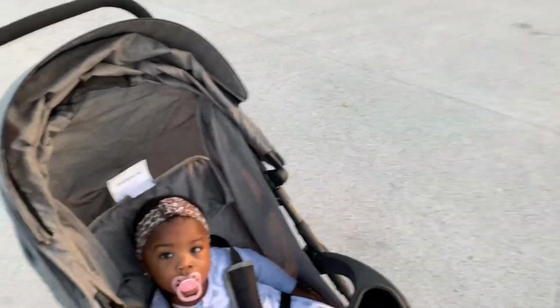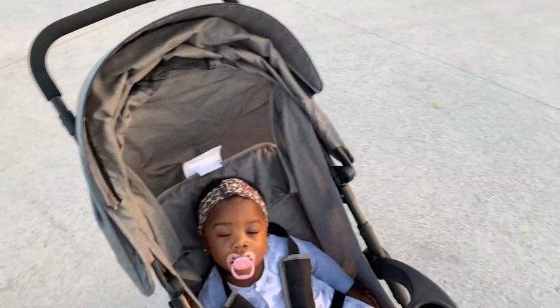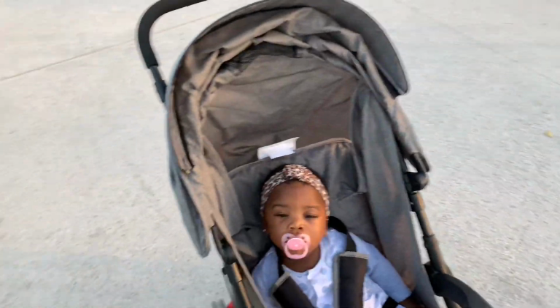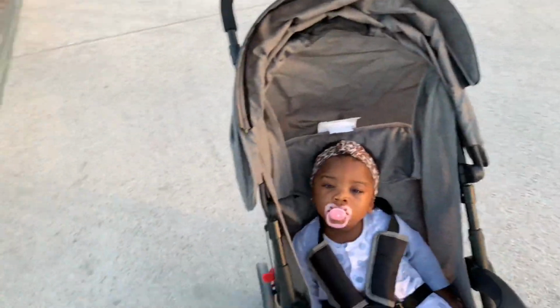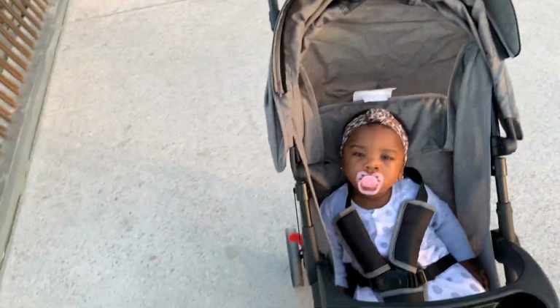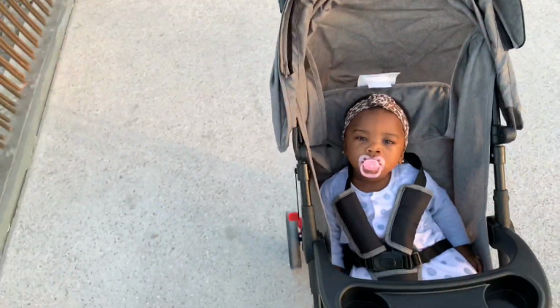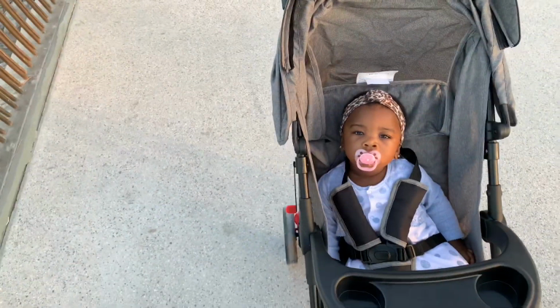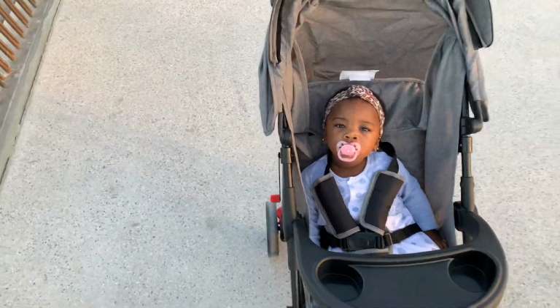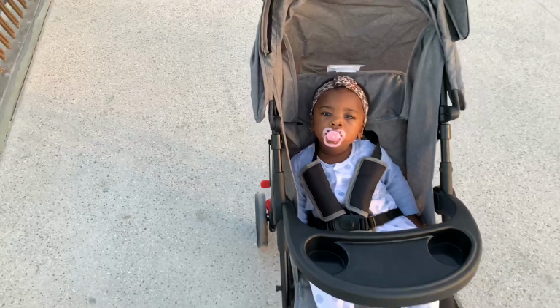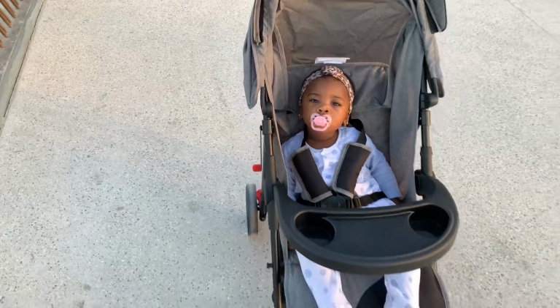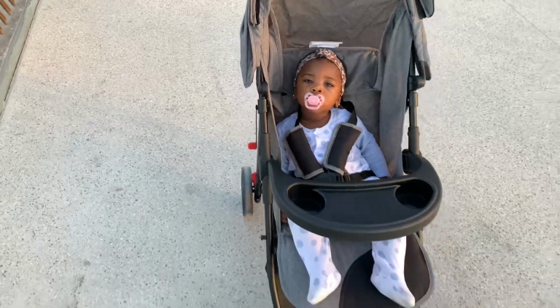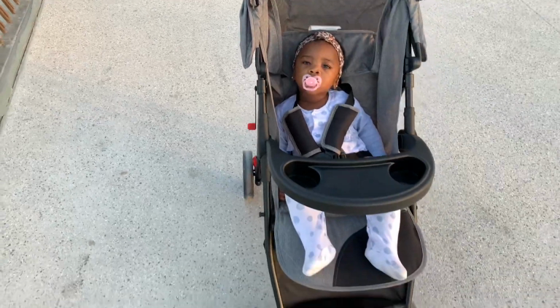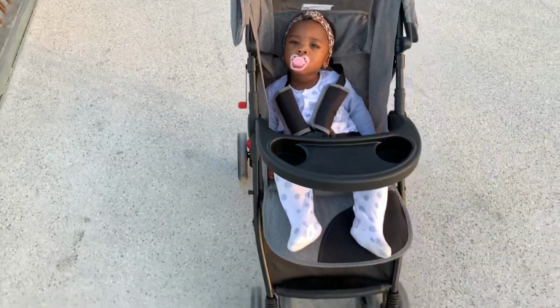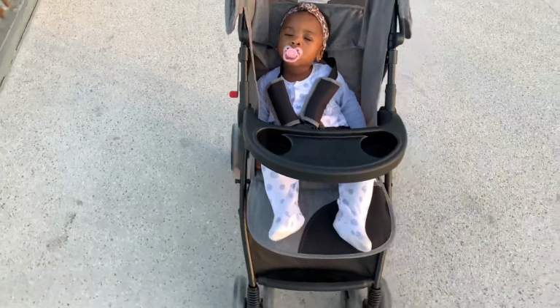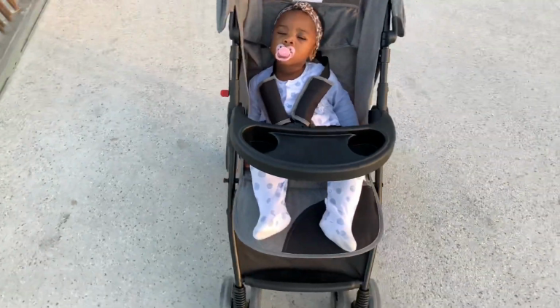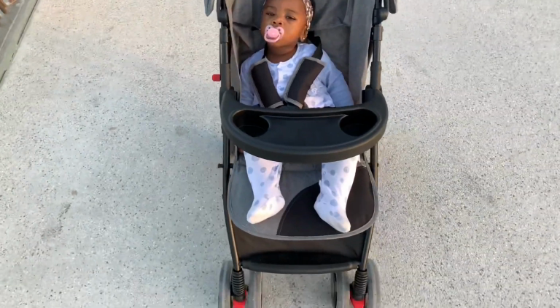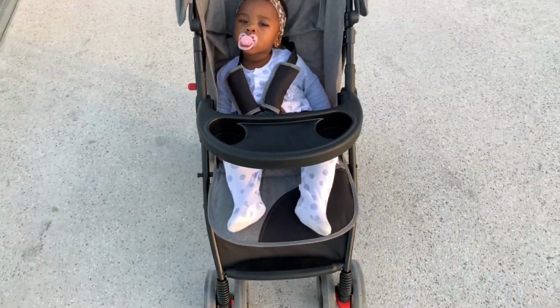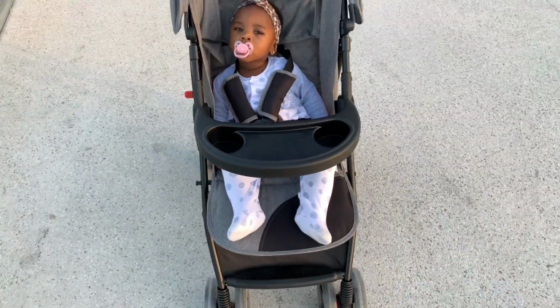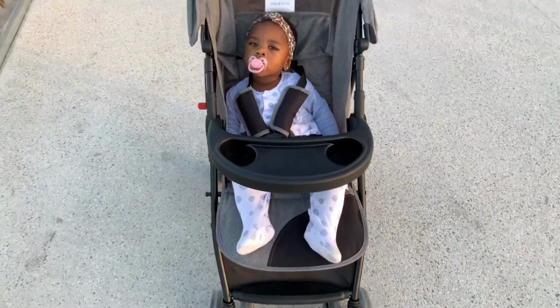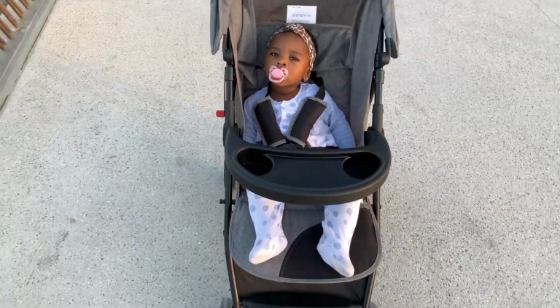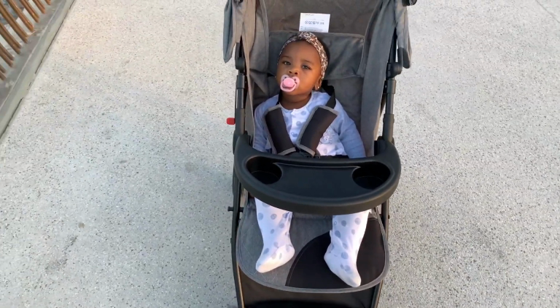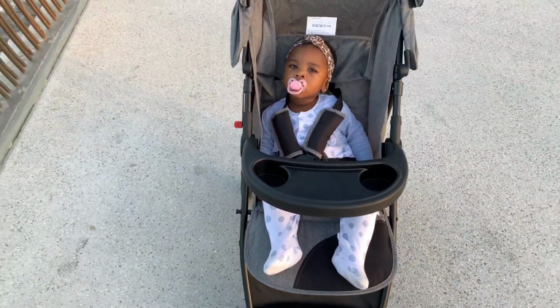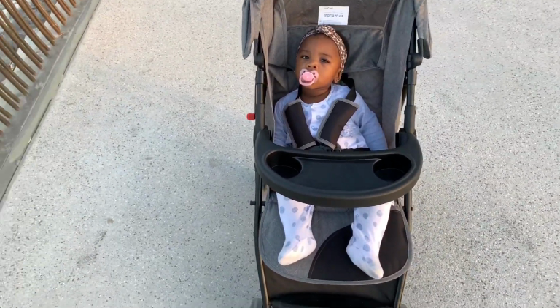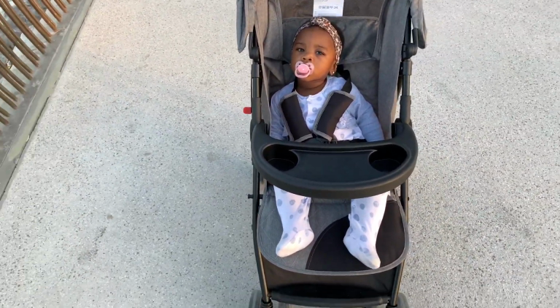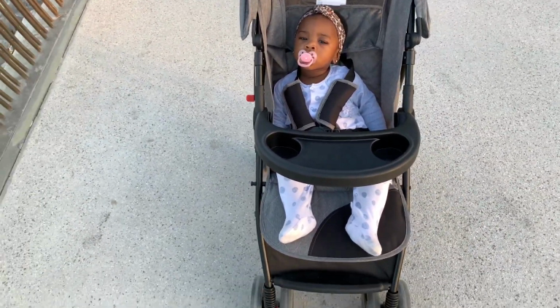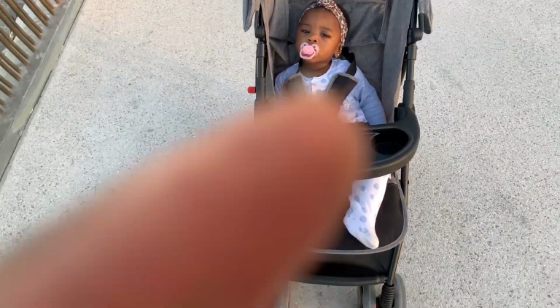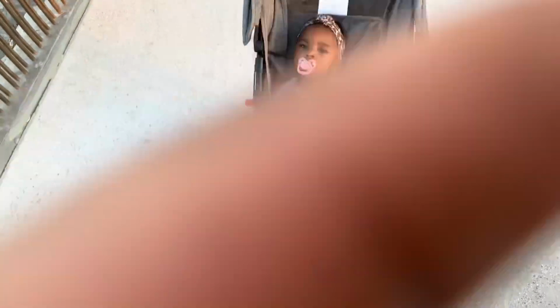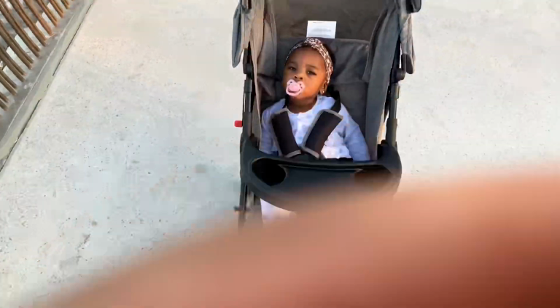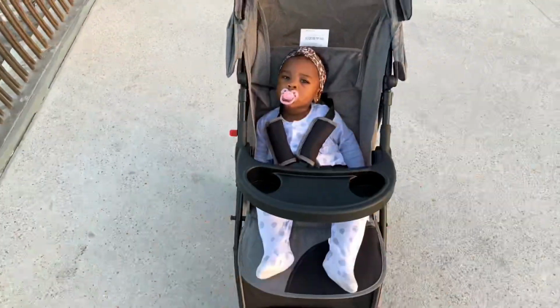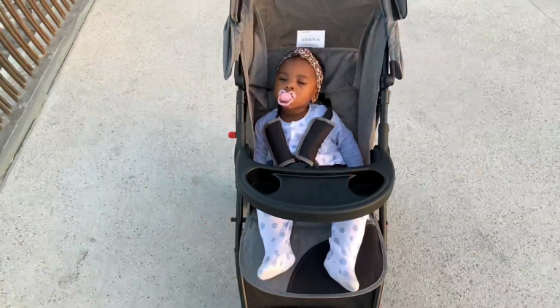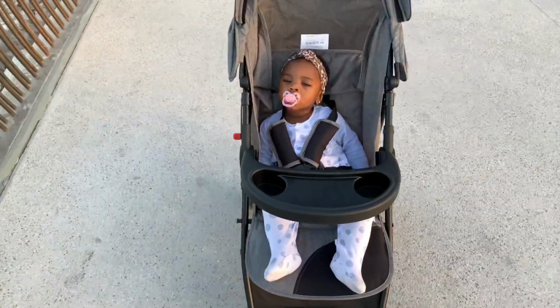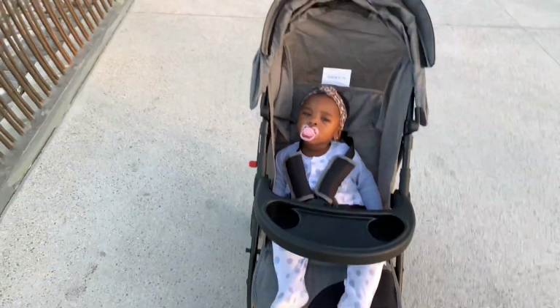Somebody is enjoying the breeze and the sunlight, guys. It's been a long time since I took her to the park and she's really, really enjoying it.